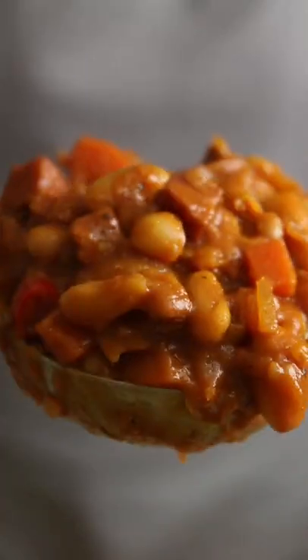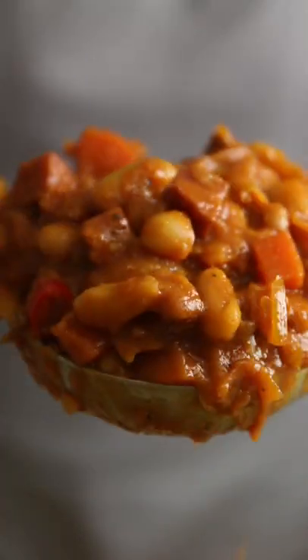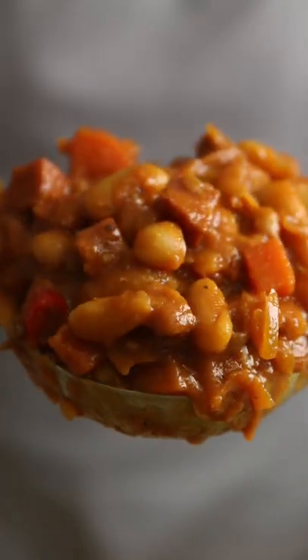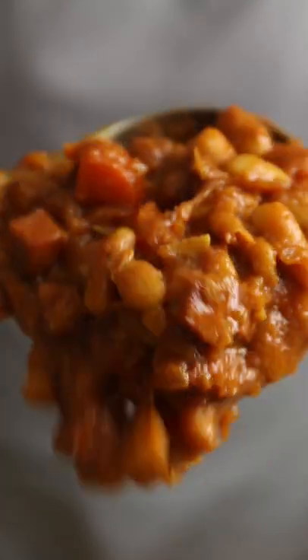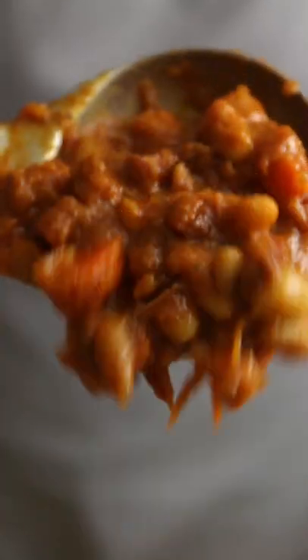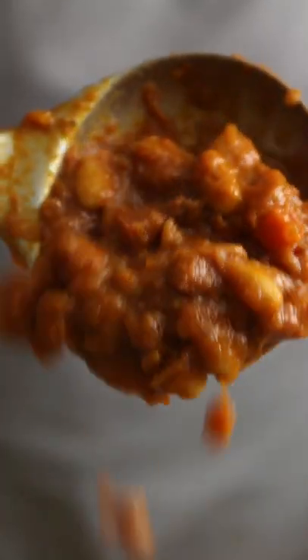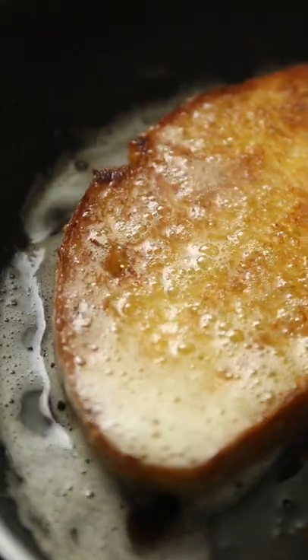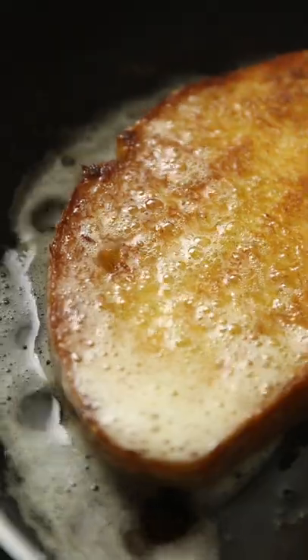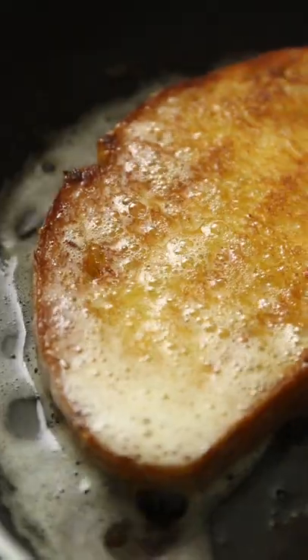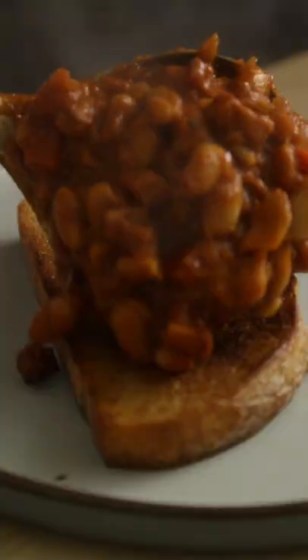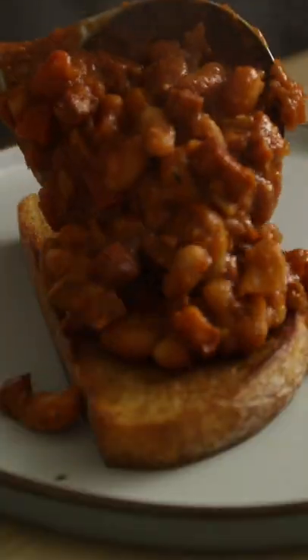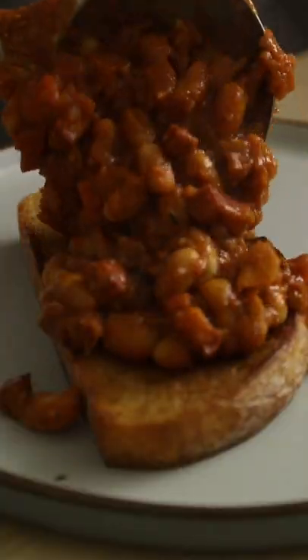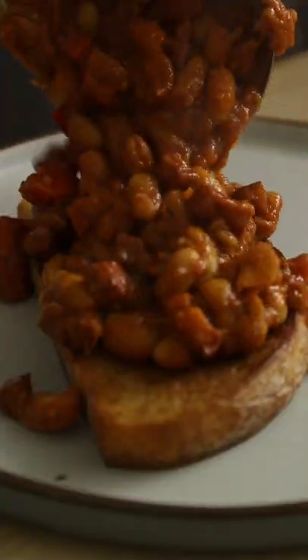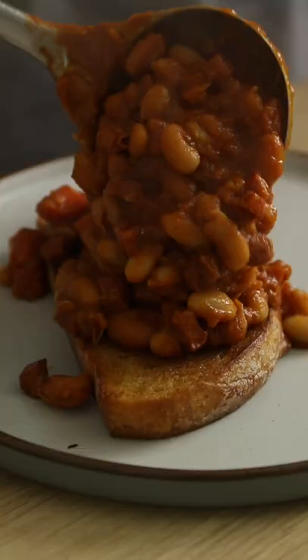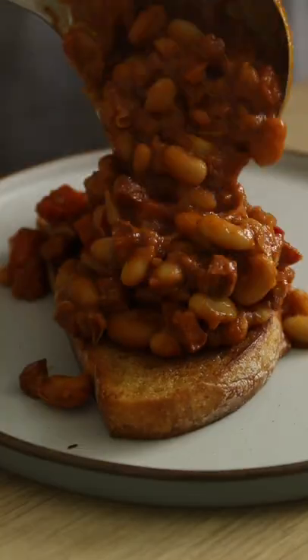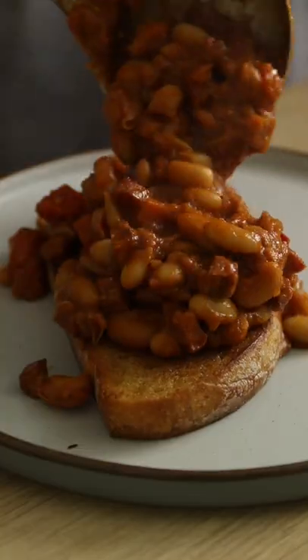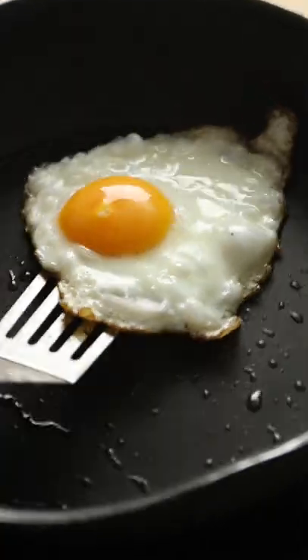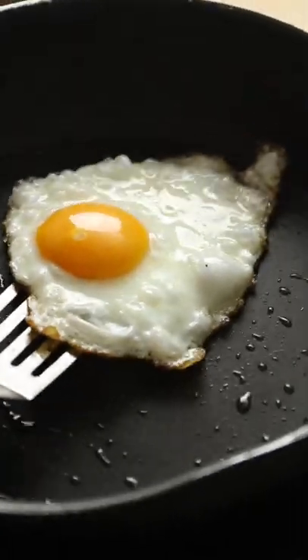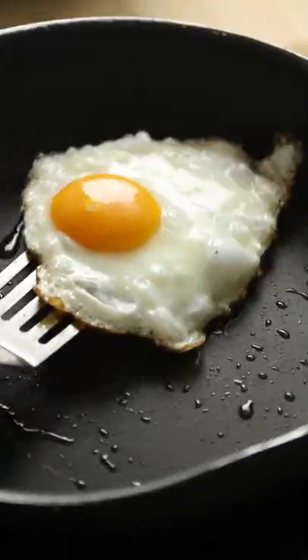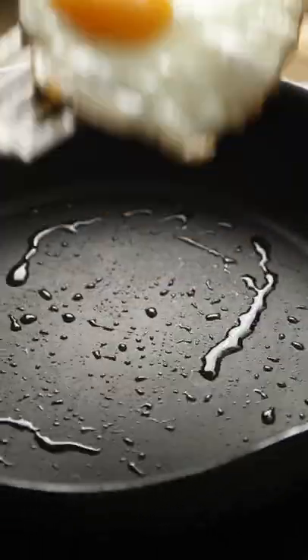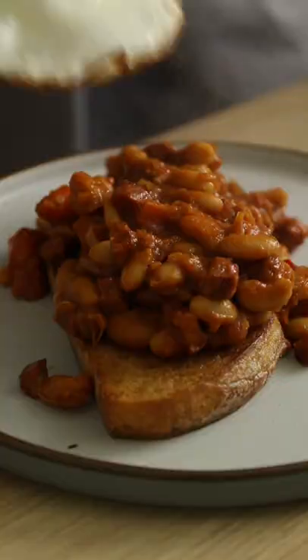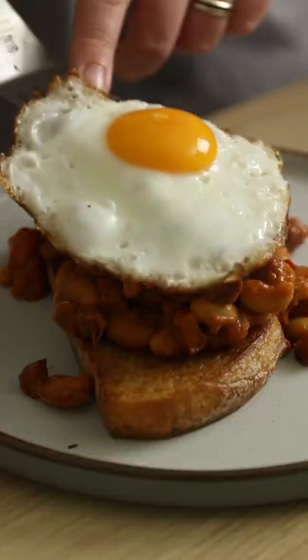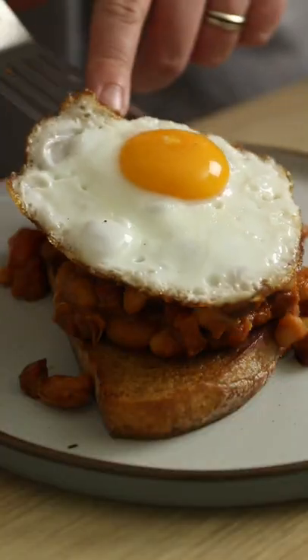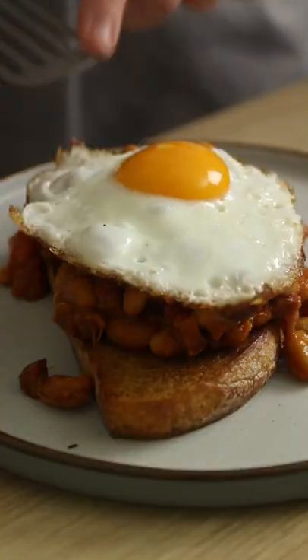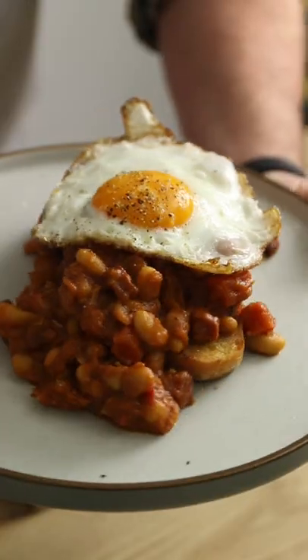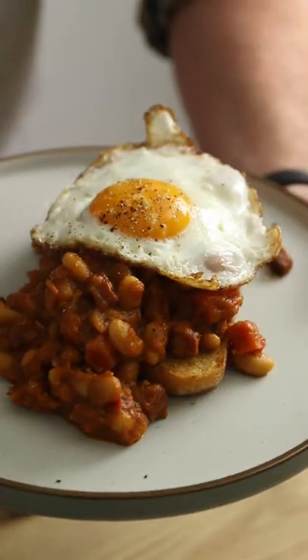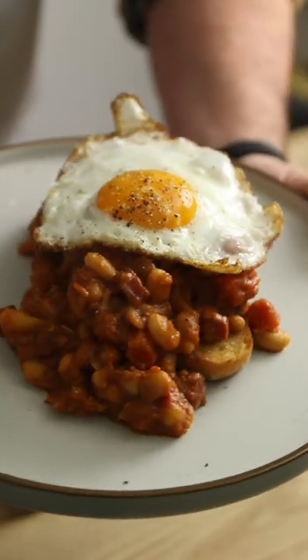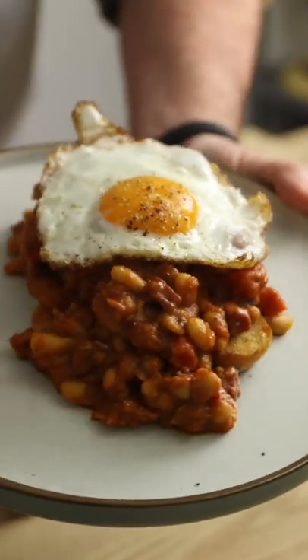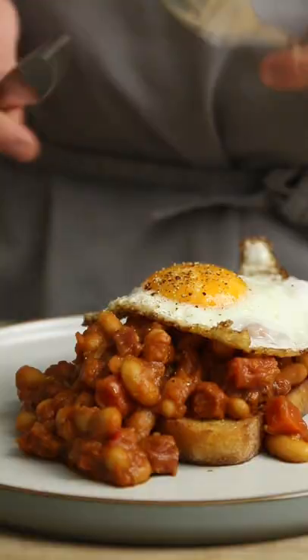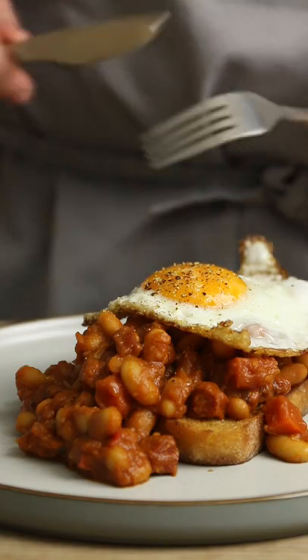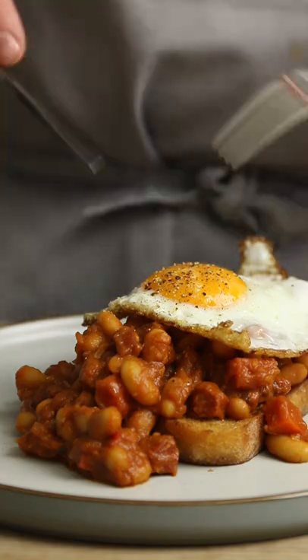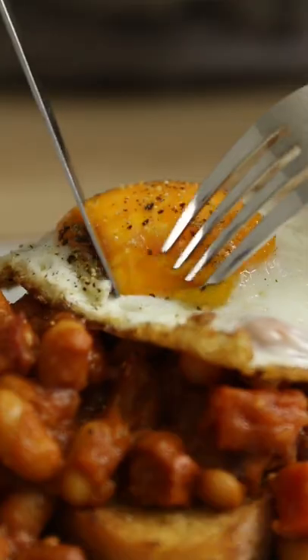Have them like this, or treat yourself to some crispy fried bread topped with those chorizo beans and finished with a perfectly fried egg. Now that is a meal — look at that yolk.